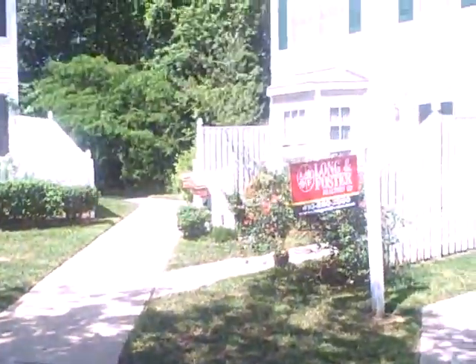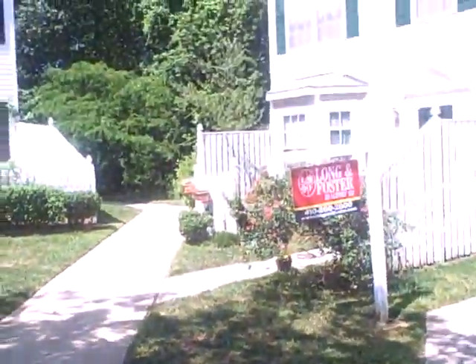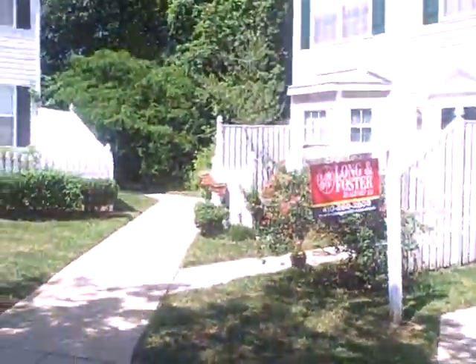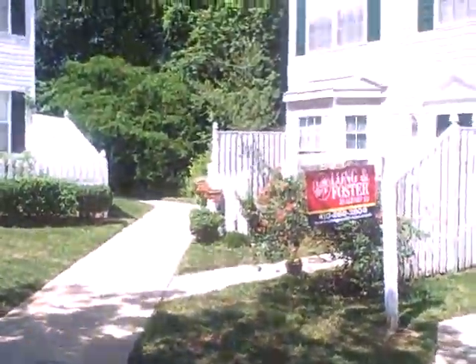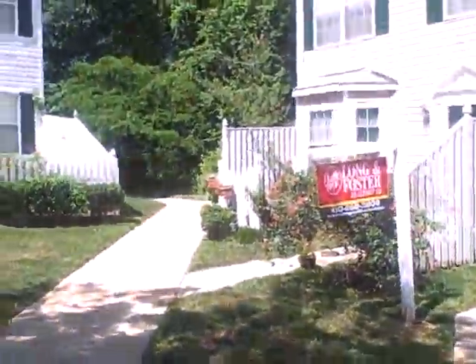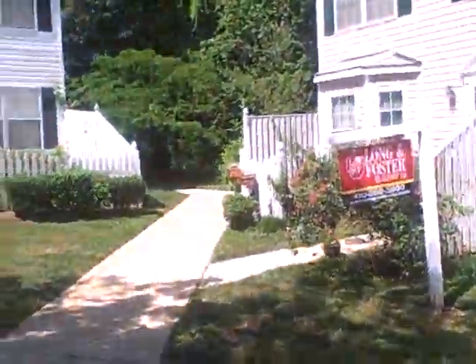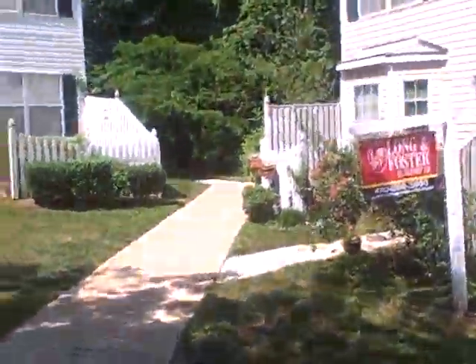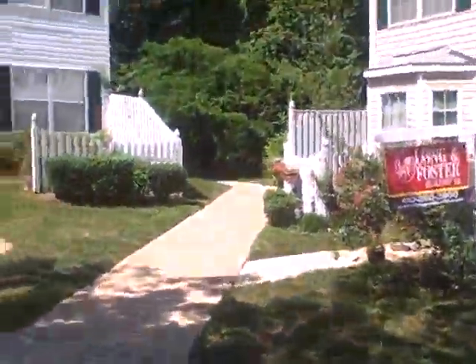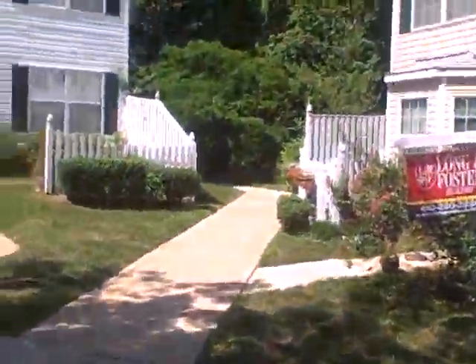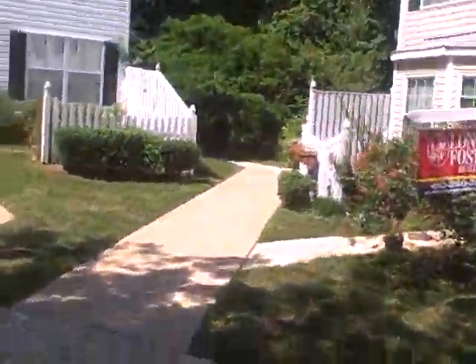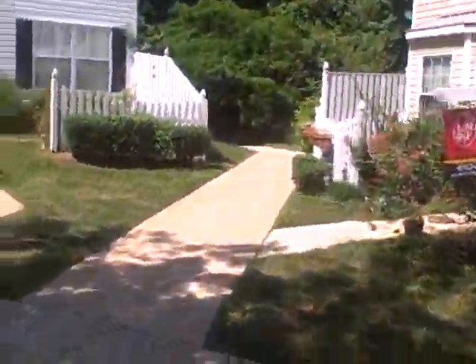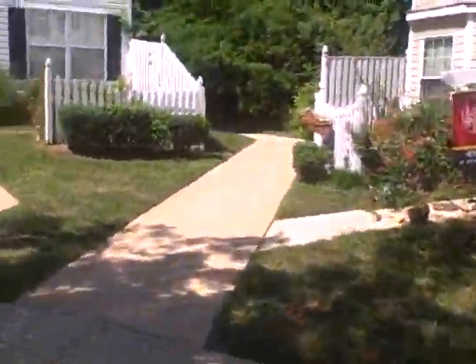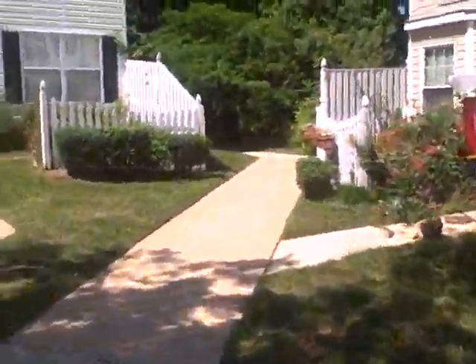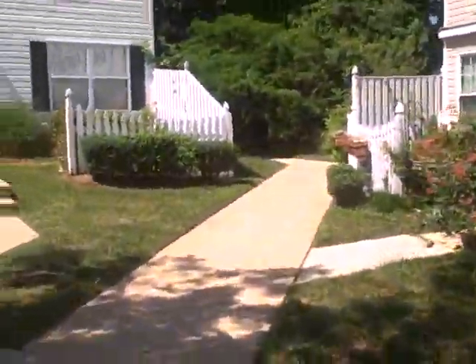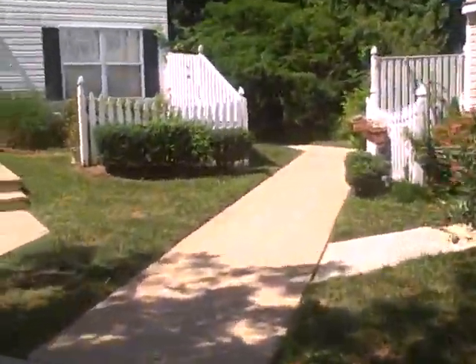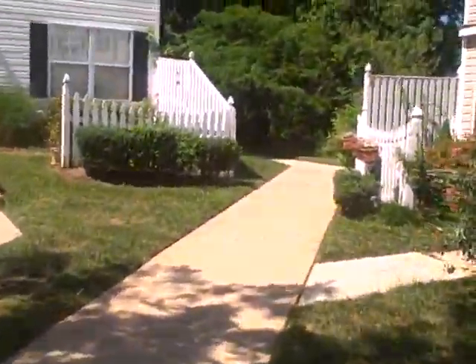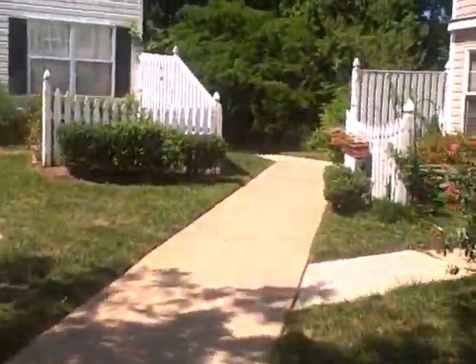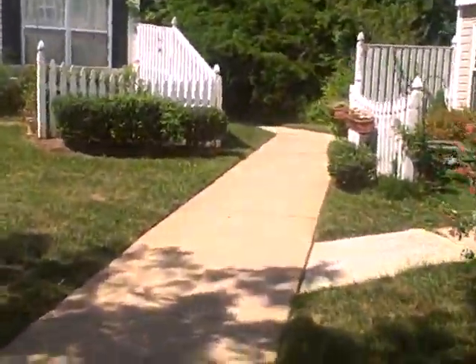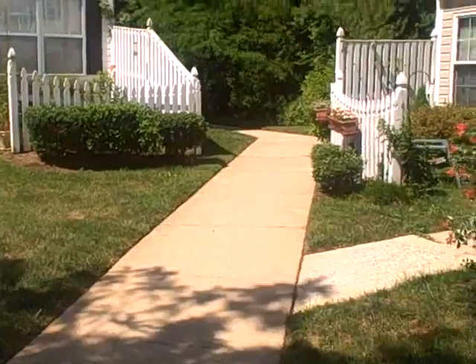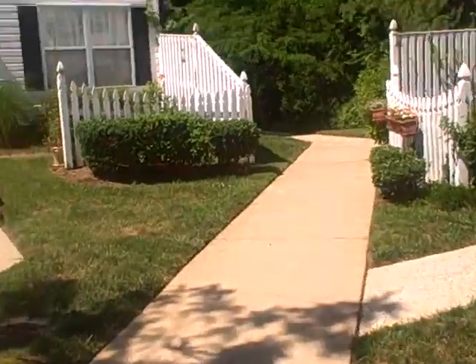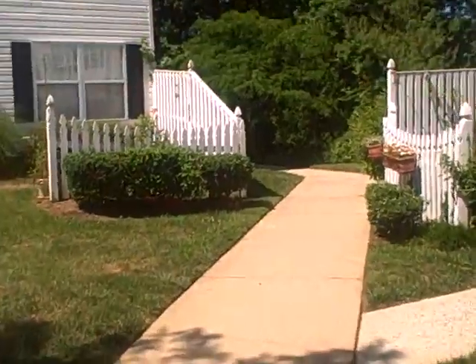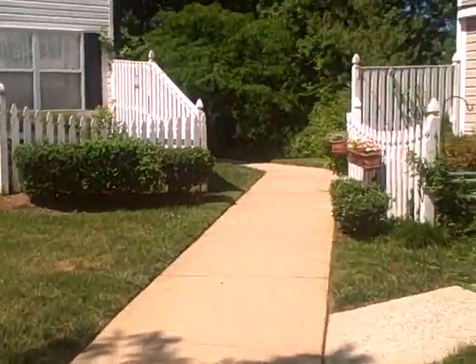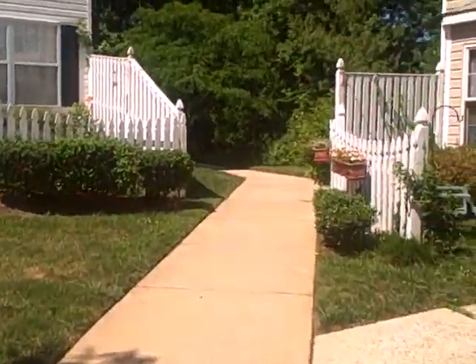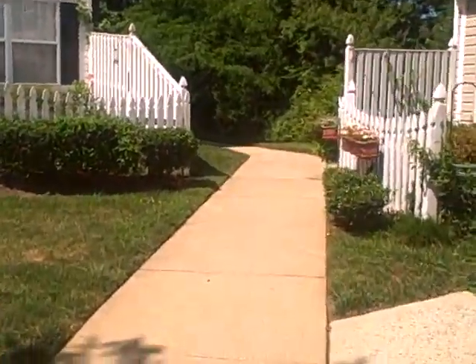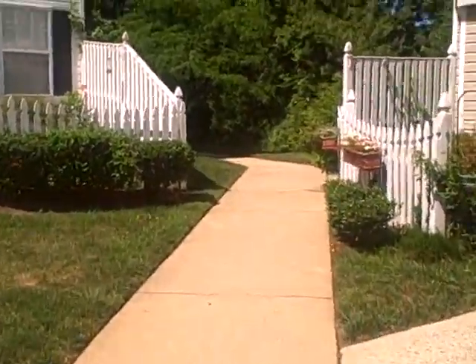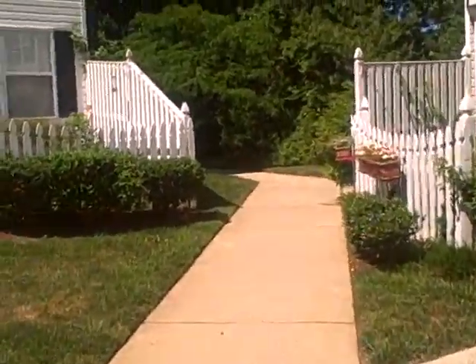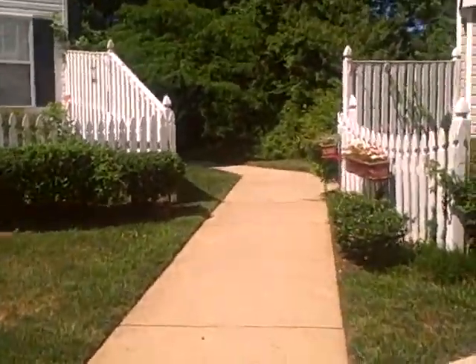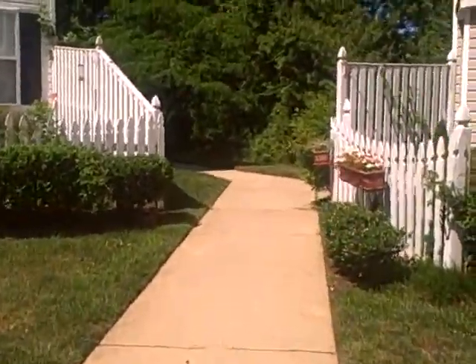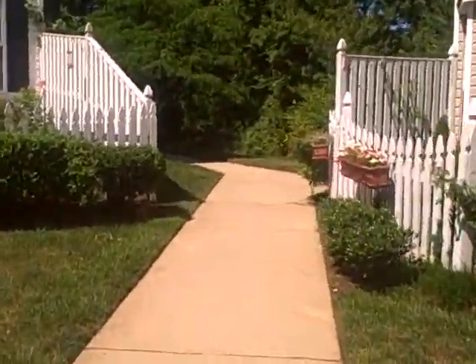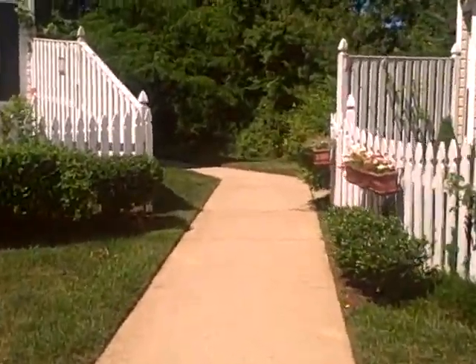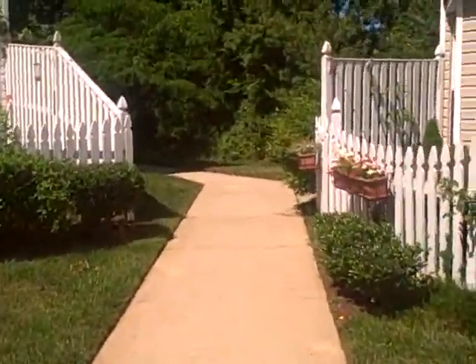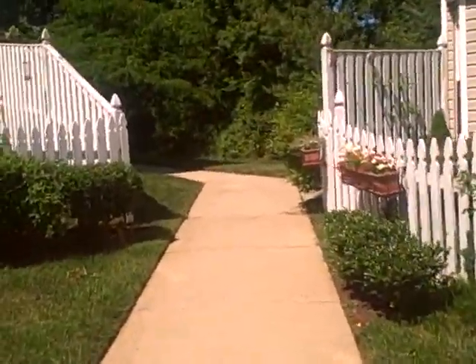Hi, this is the video tour of 20 Ironstone Court.